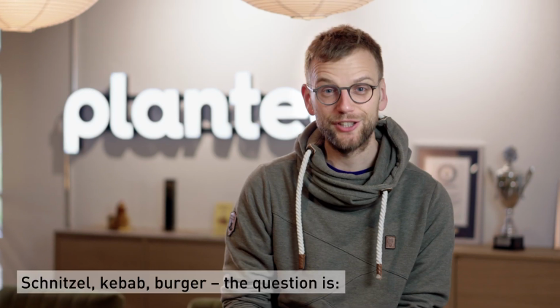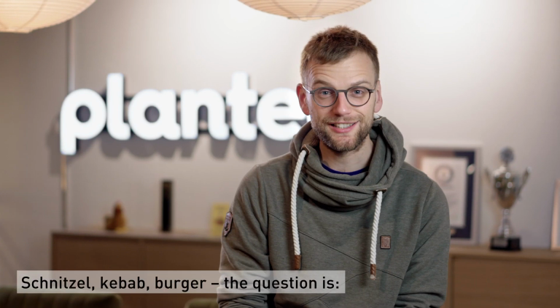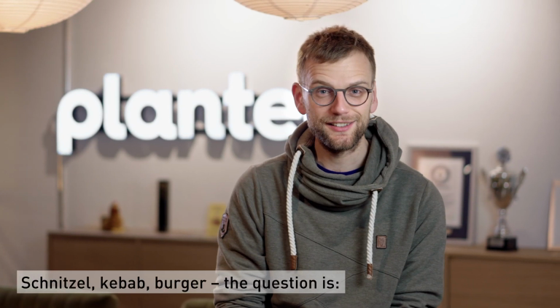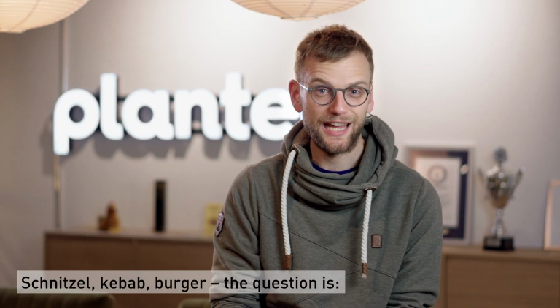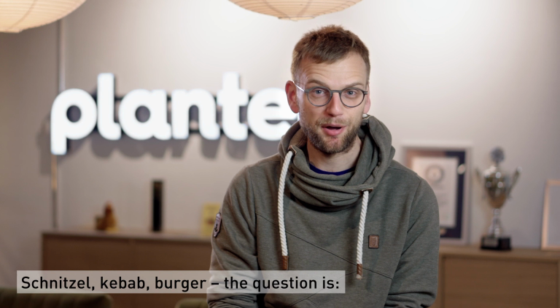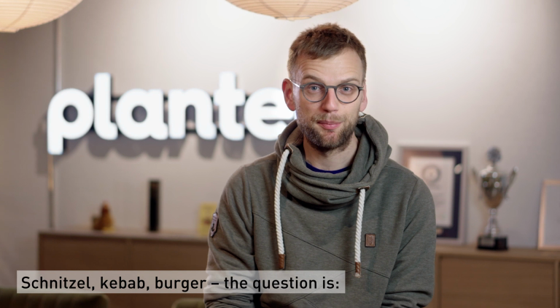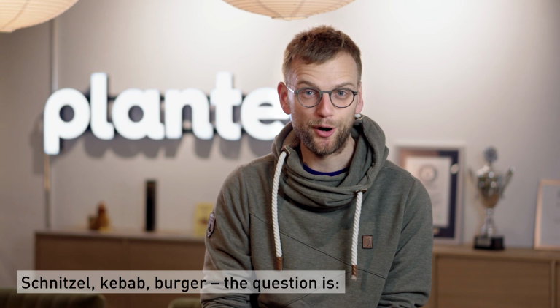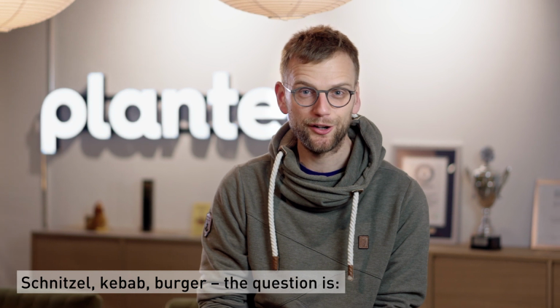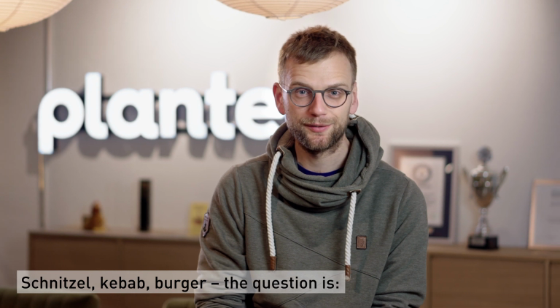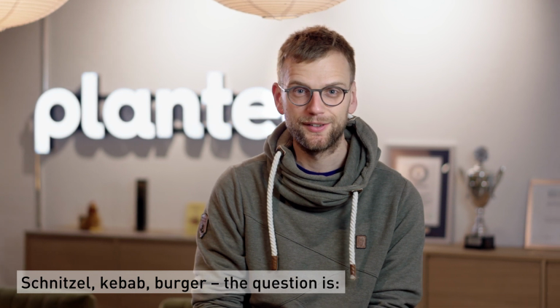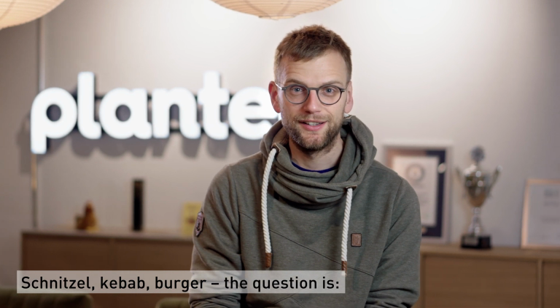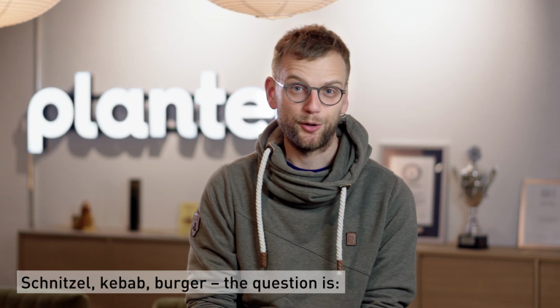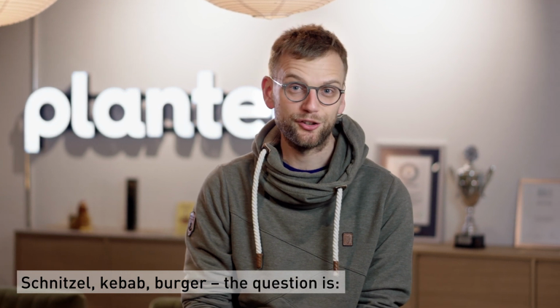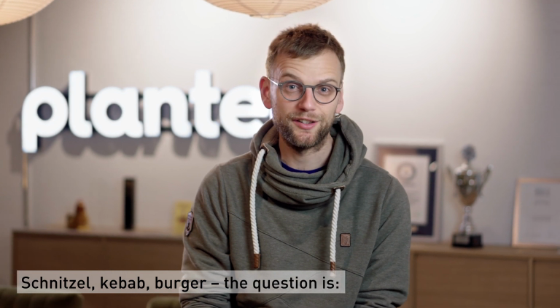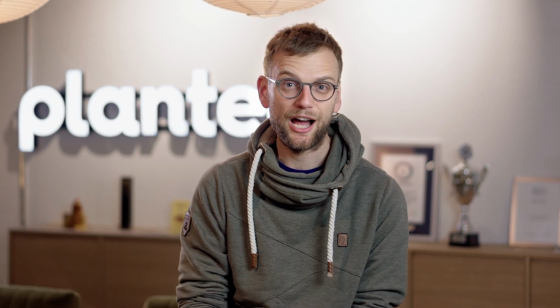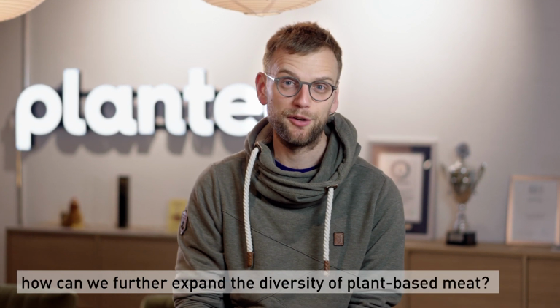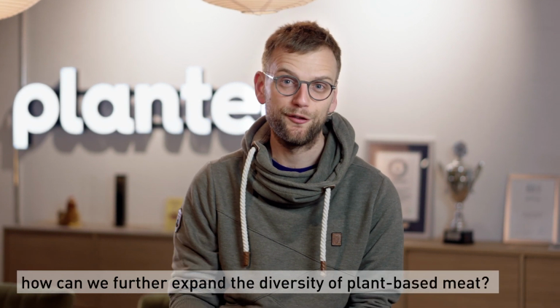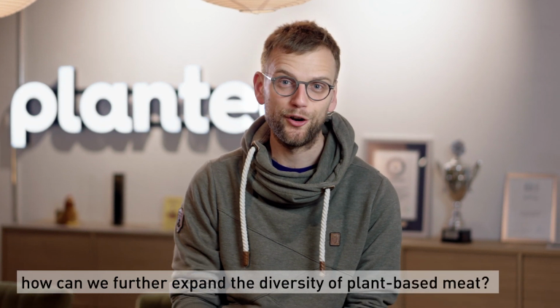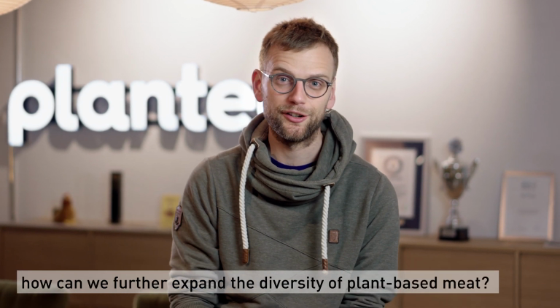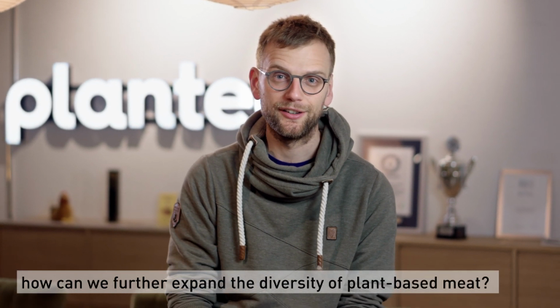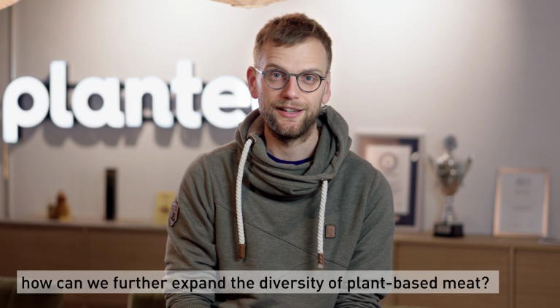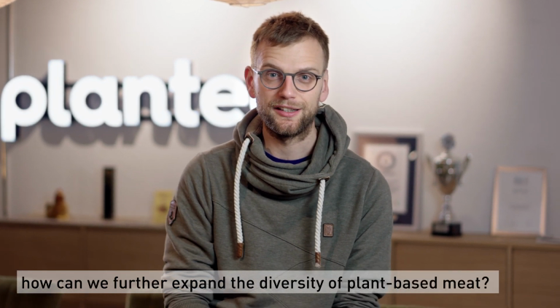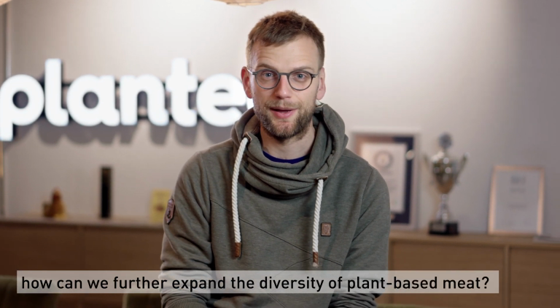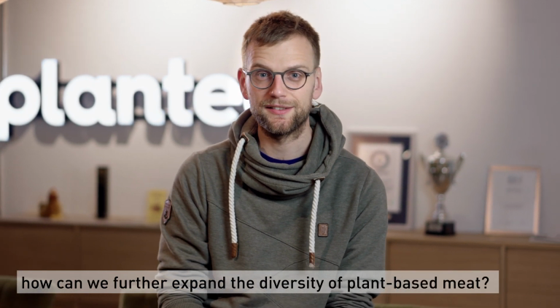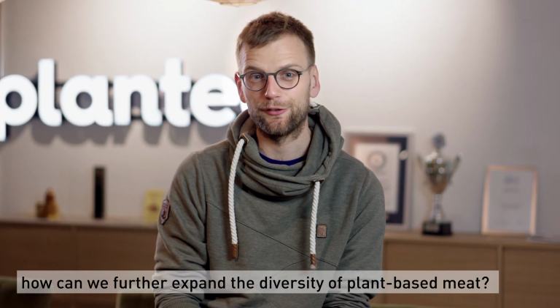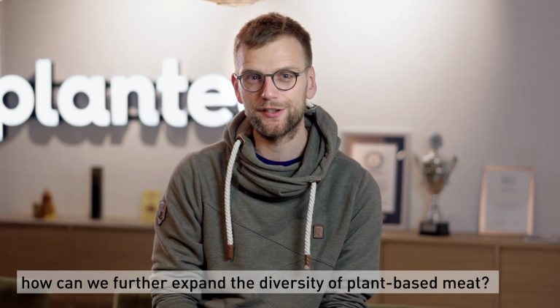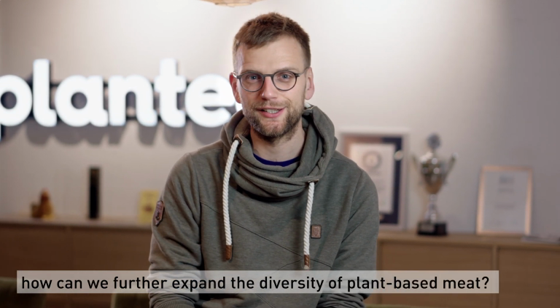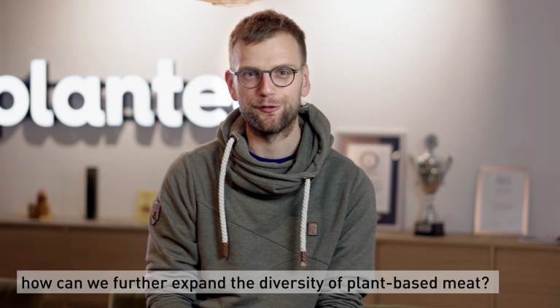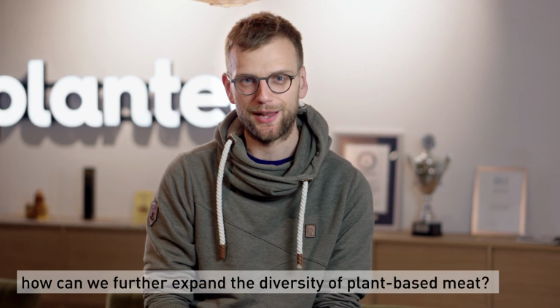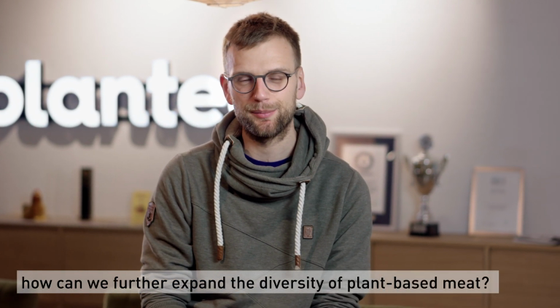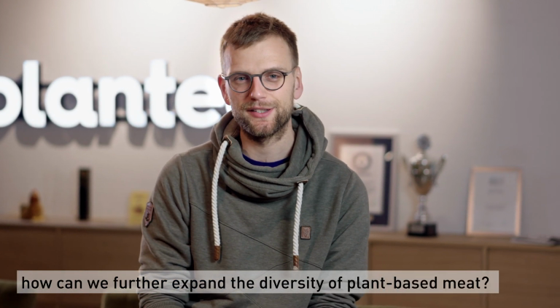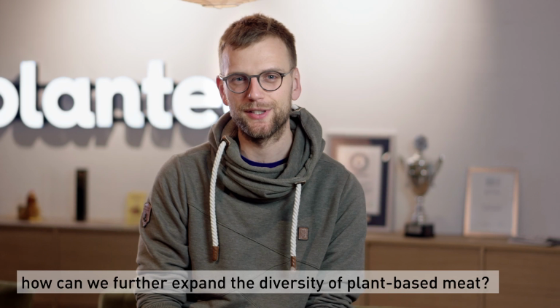Schnitzel, Kebab, Burger. The question is: how can we further expand the diversity of plant-based meat?